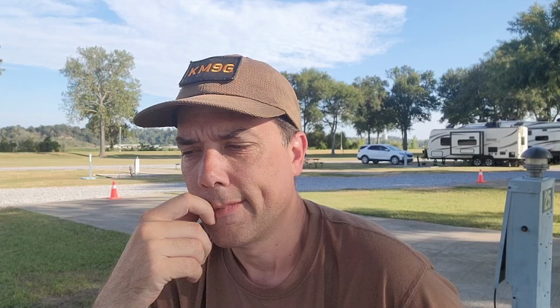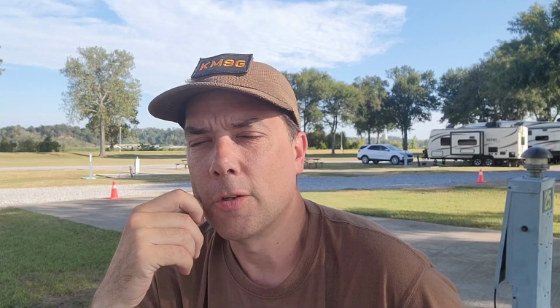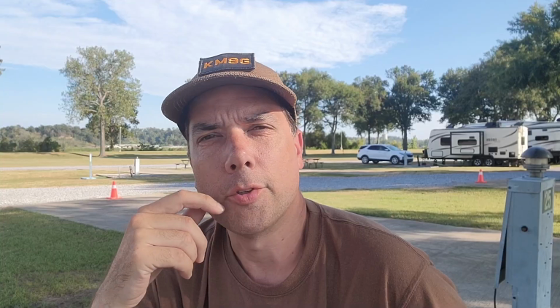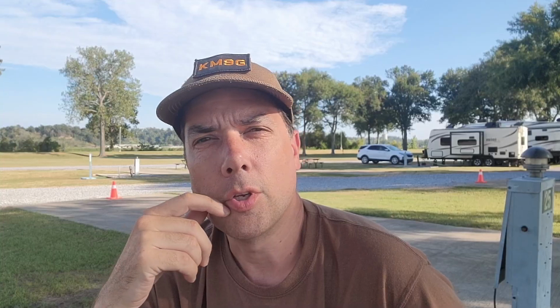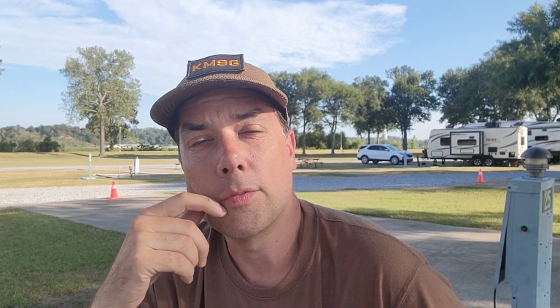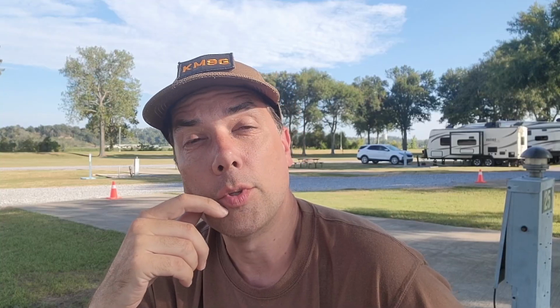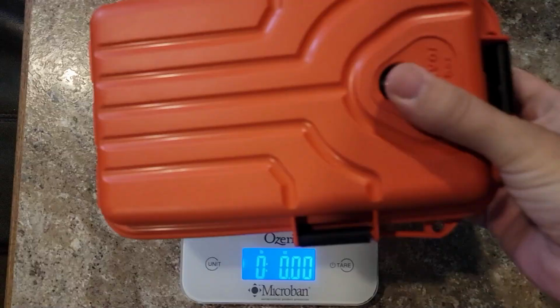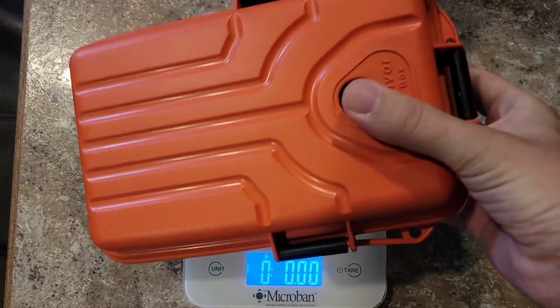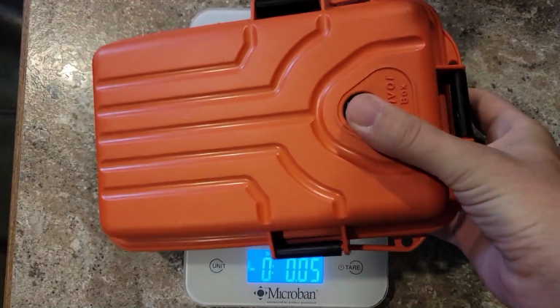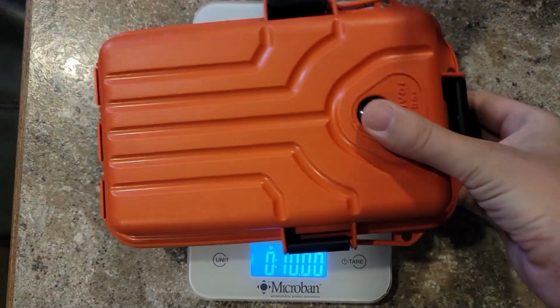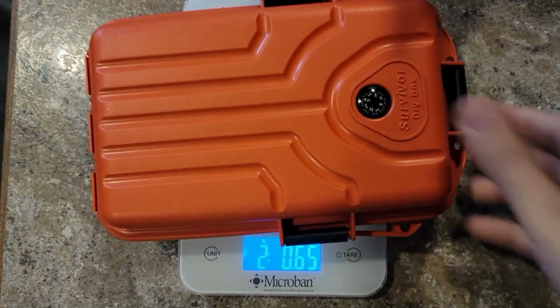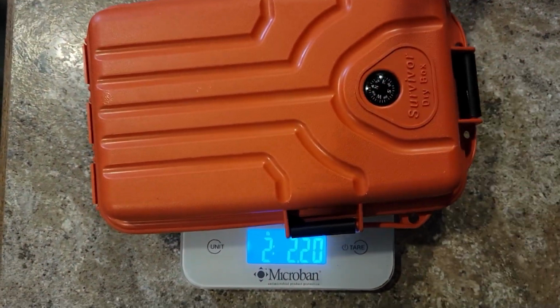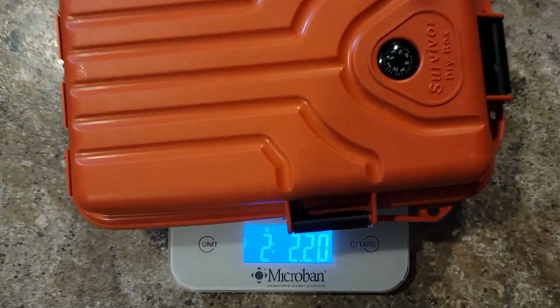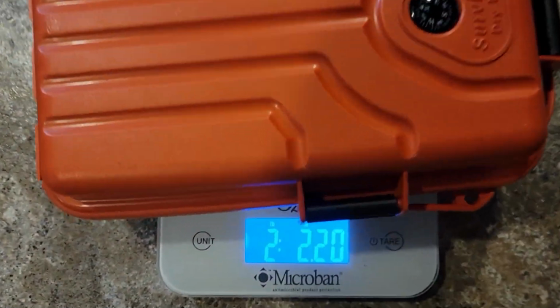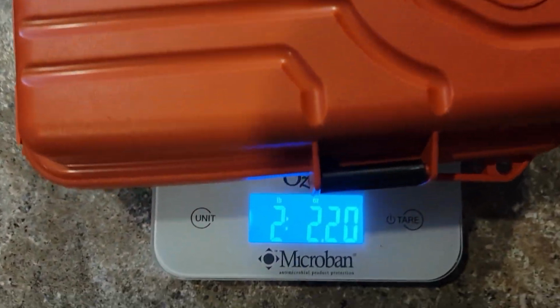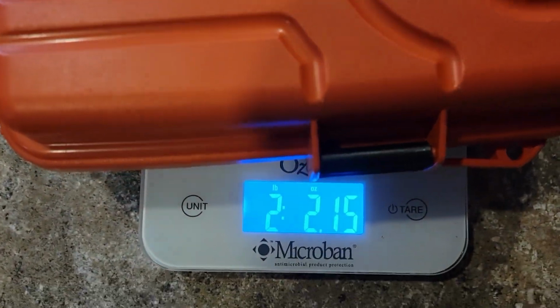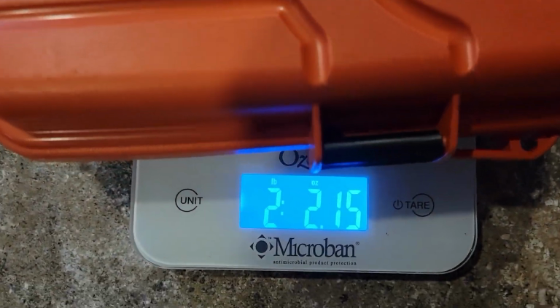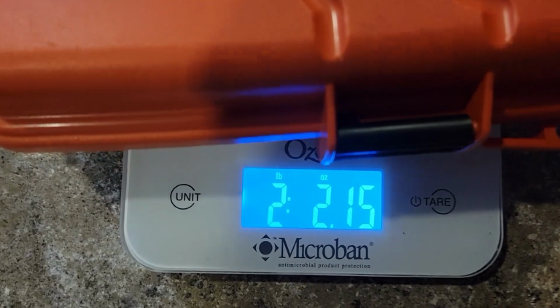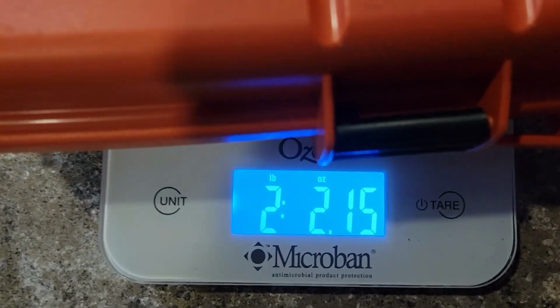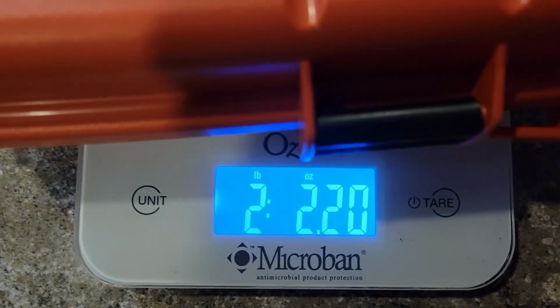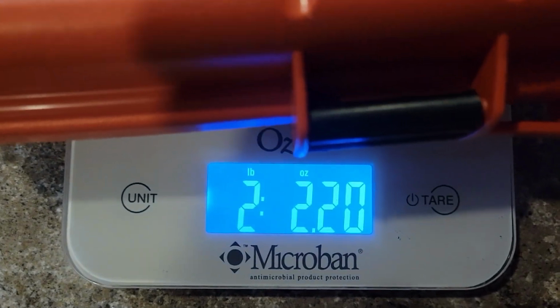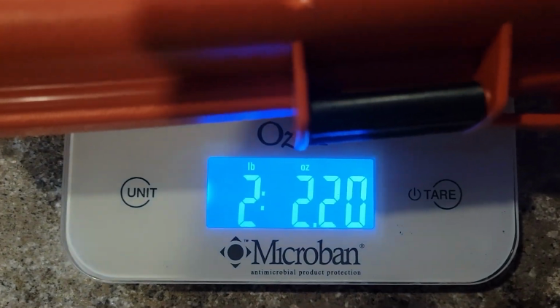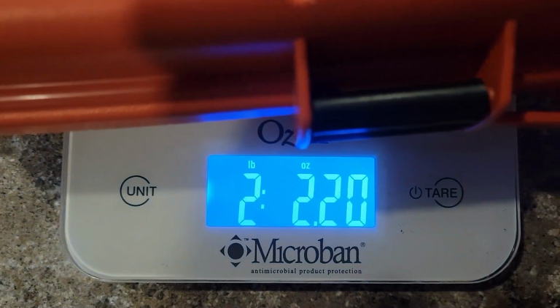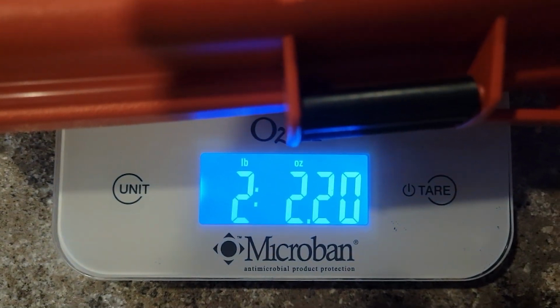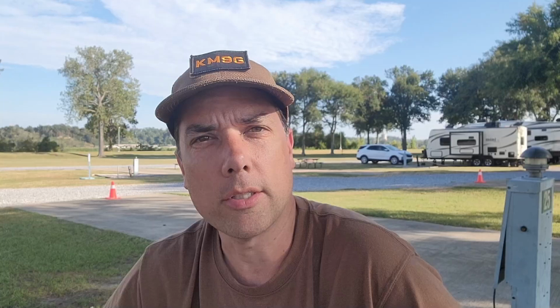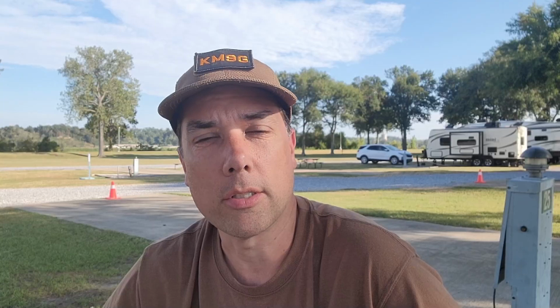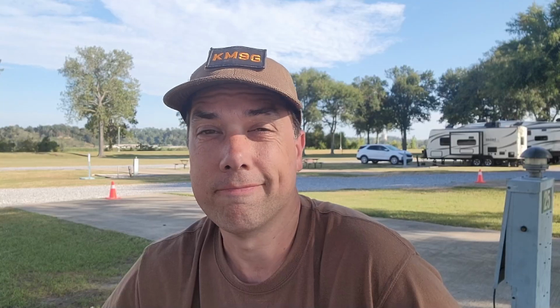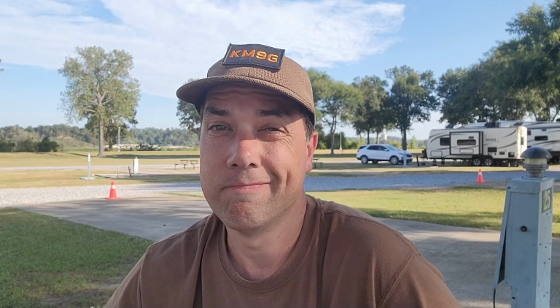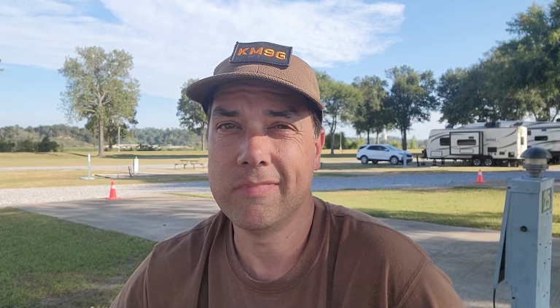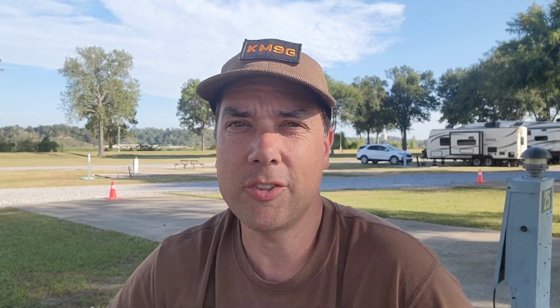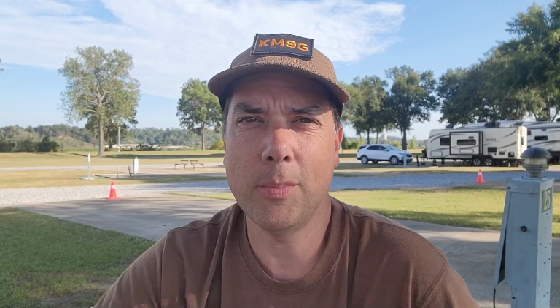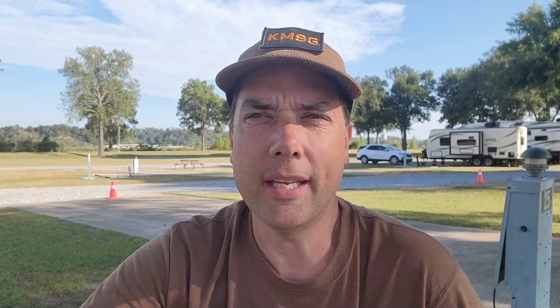For those of you that are curious about how much this thing weighs: about two pounds, two ounces. Not too bad.